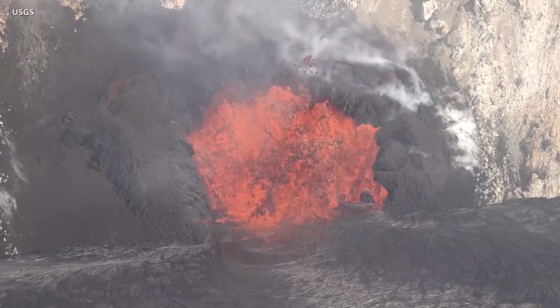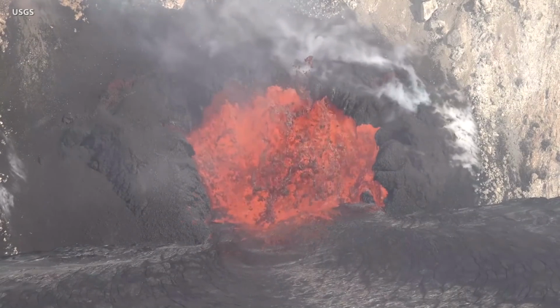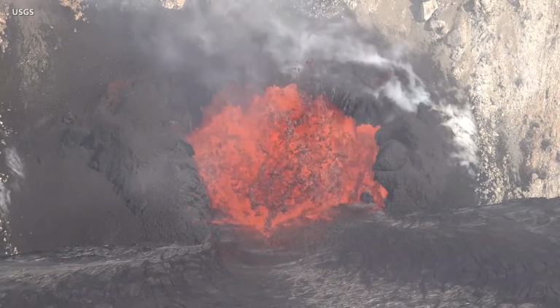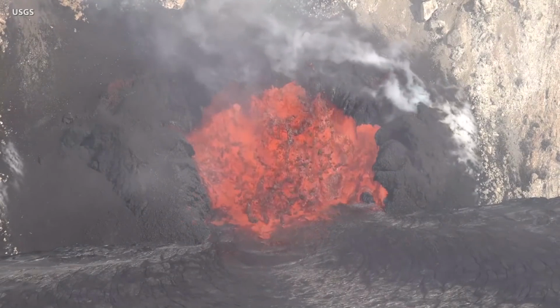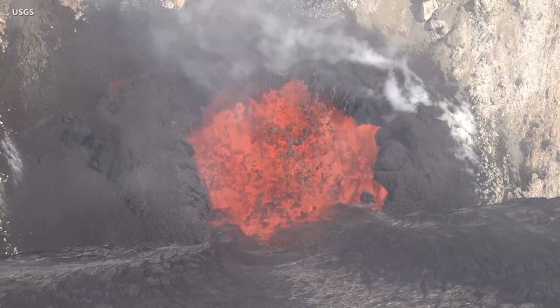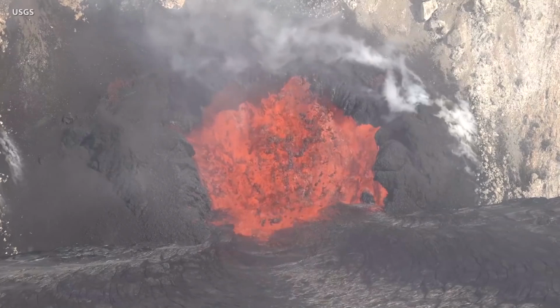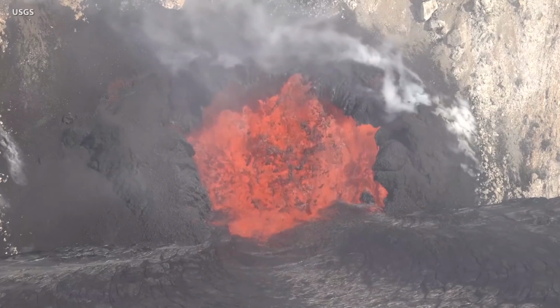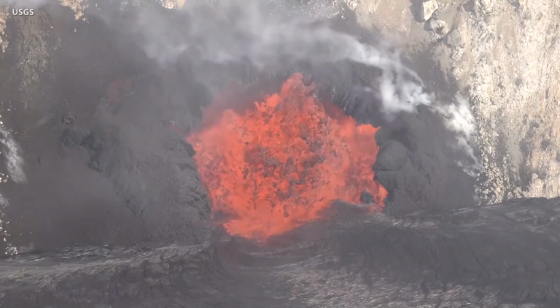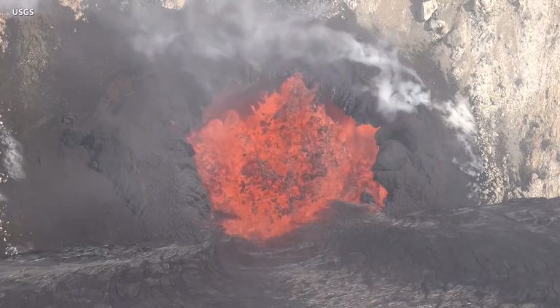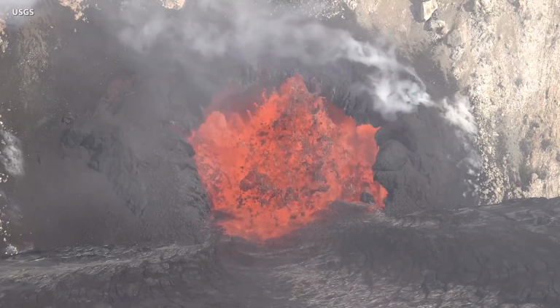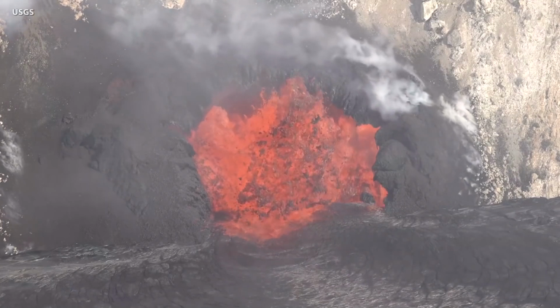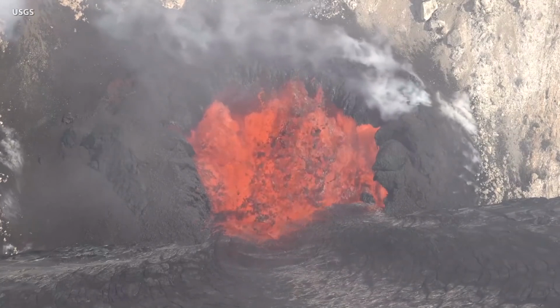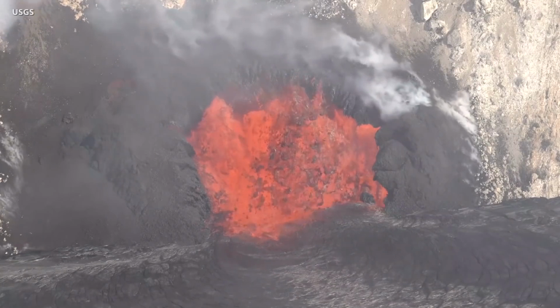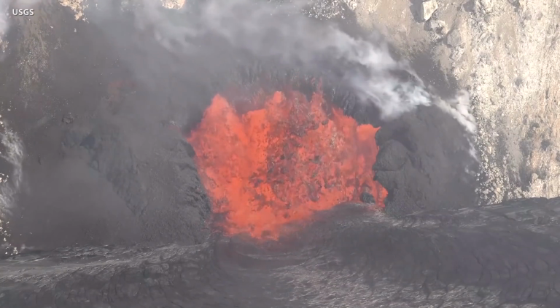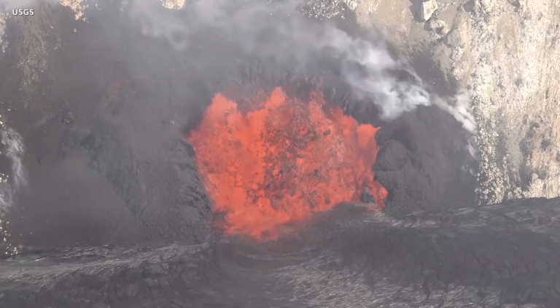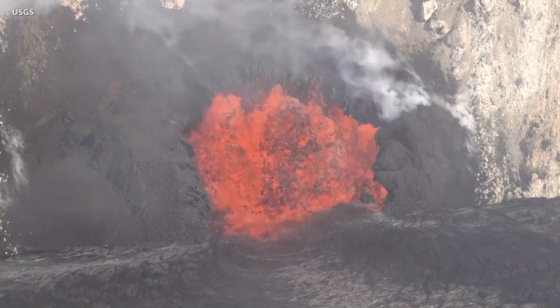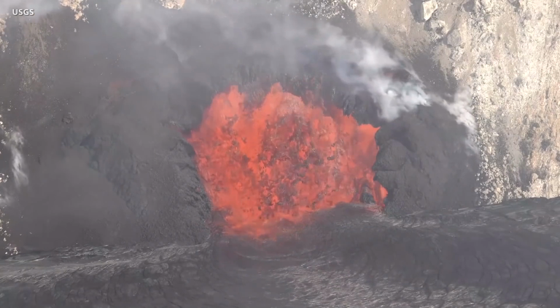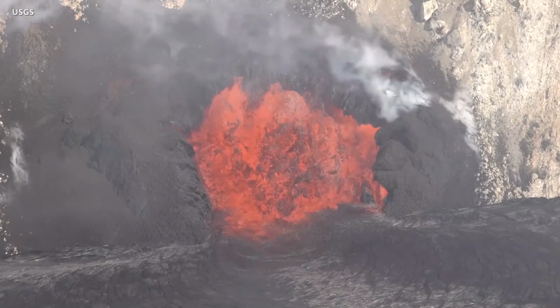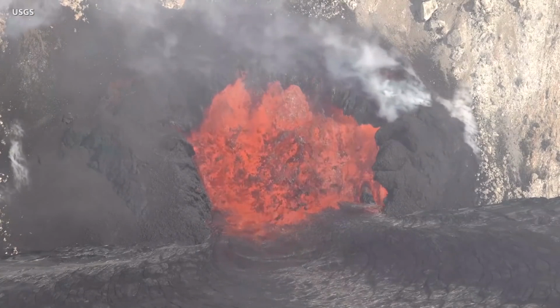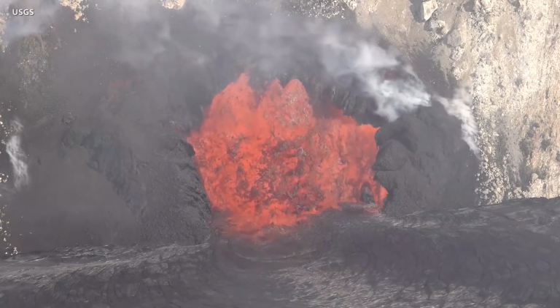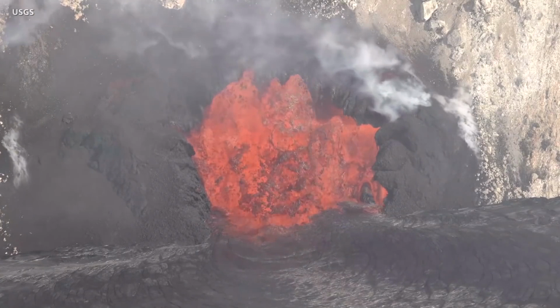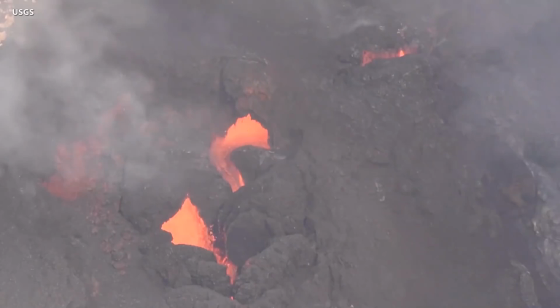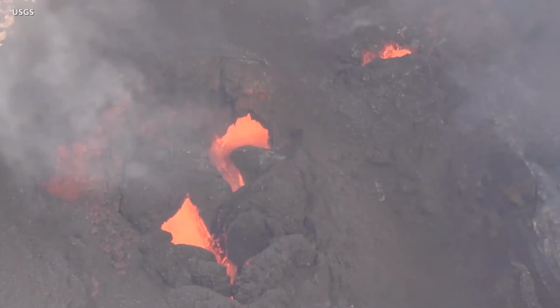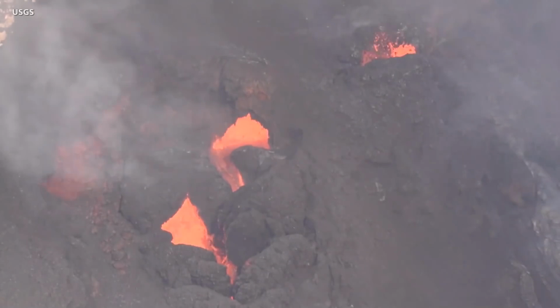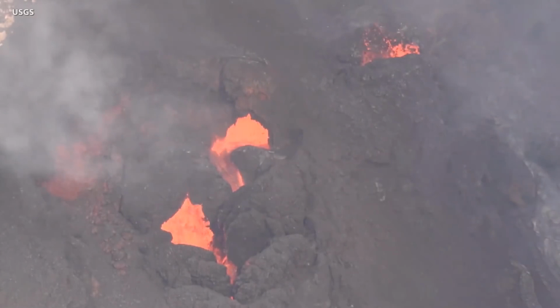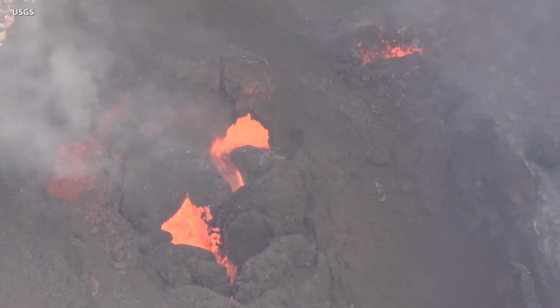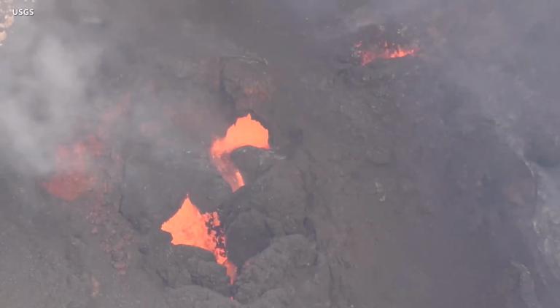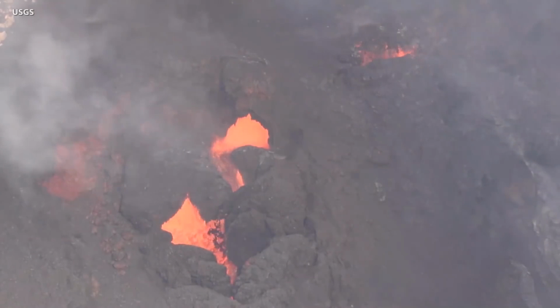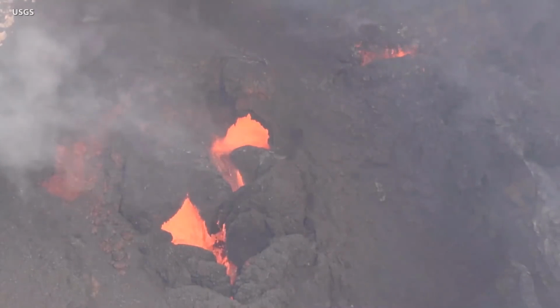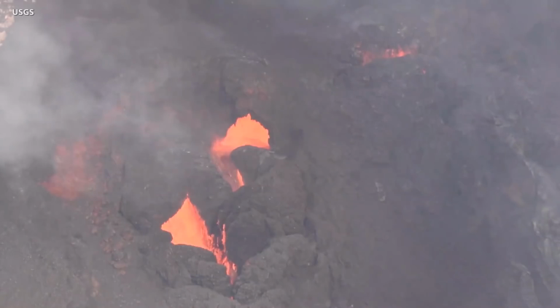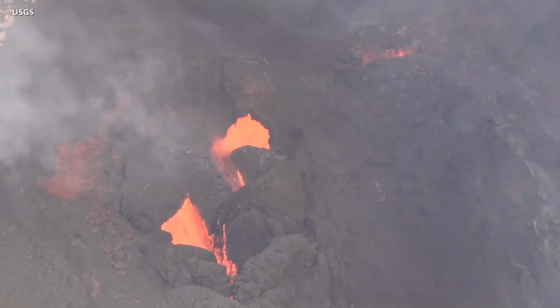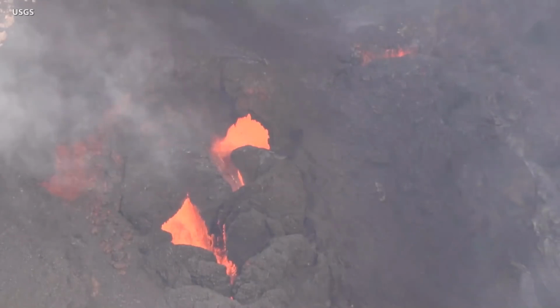Lava fountaining continues at two locations and is more vigorous at the northern vent. Activity at the western vent is intermittent.